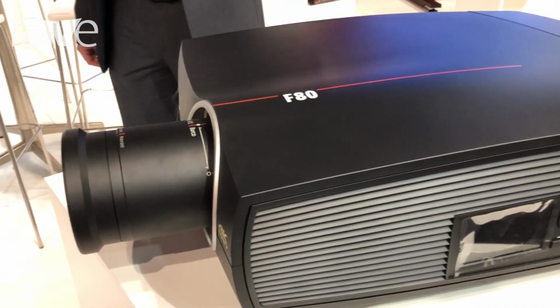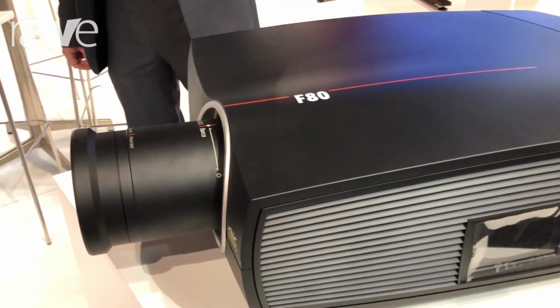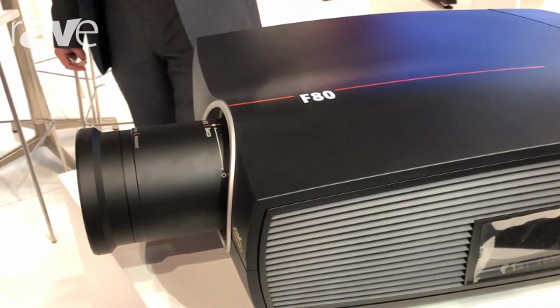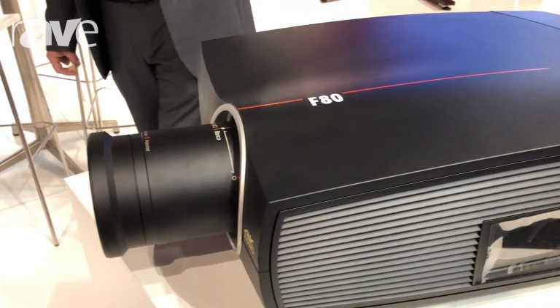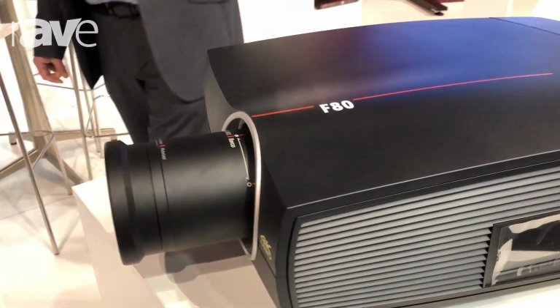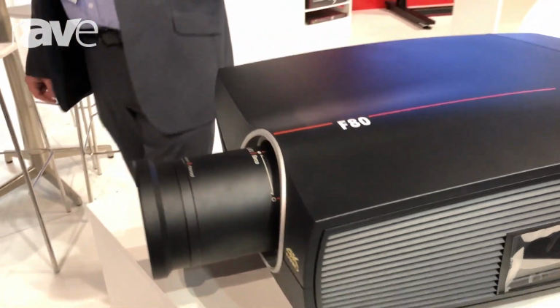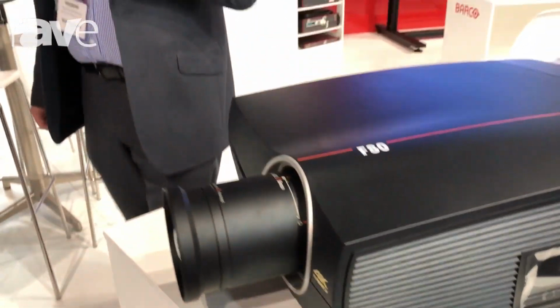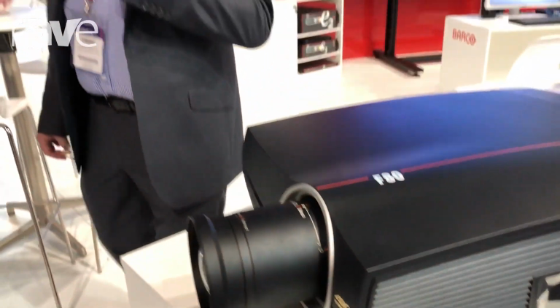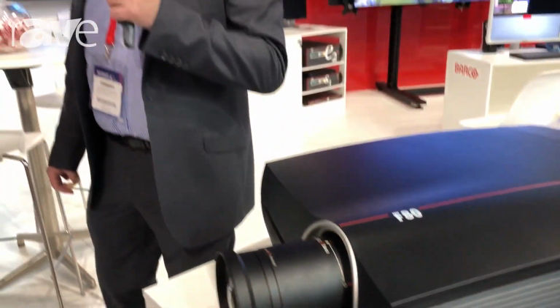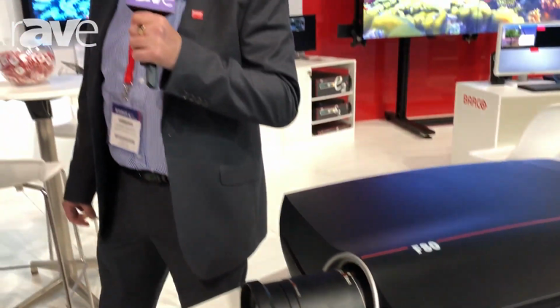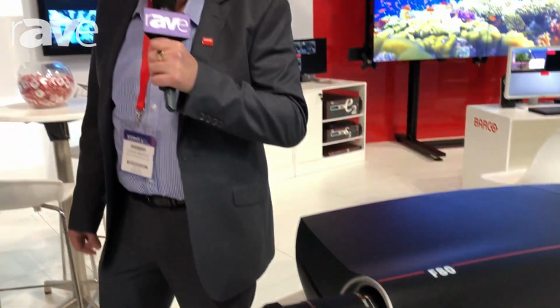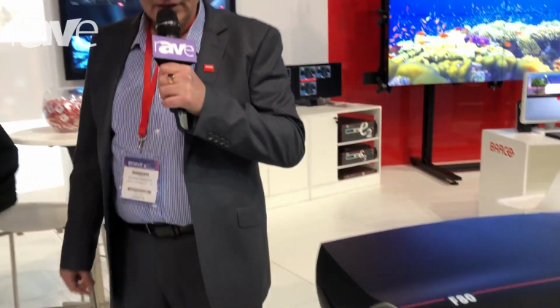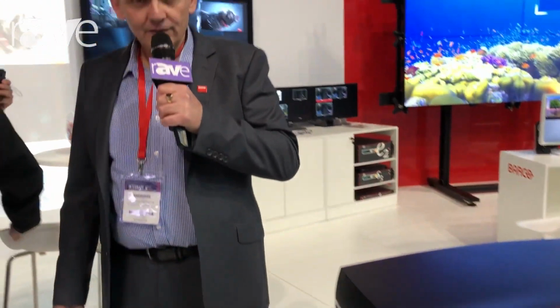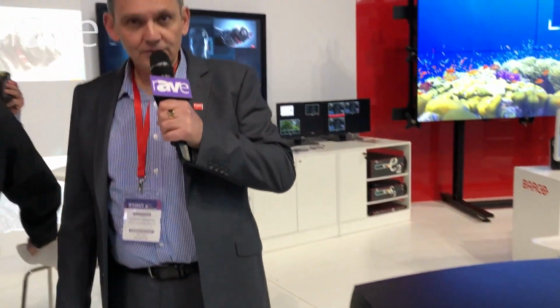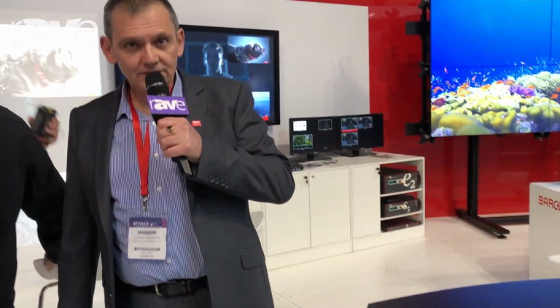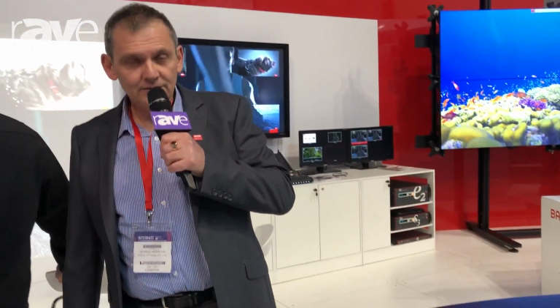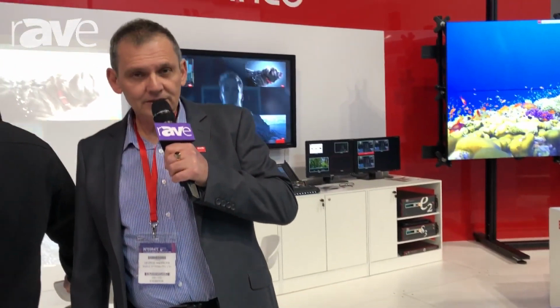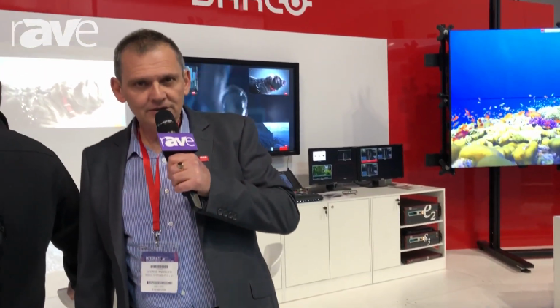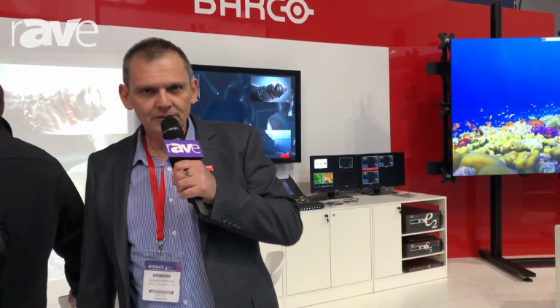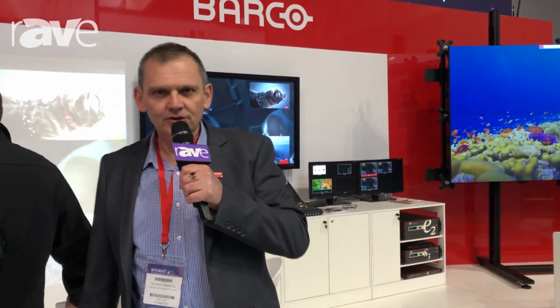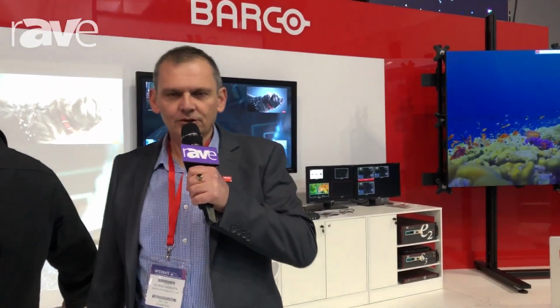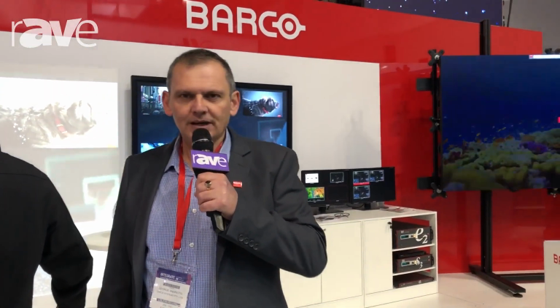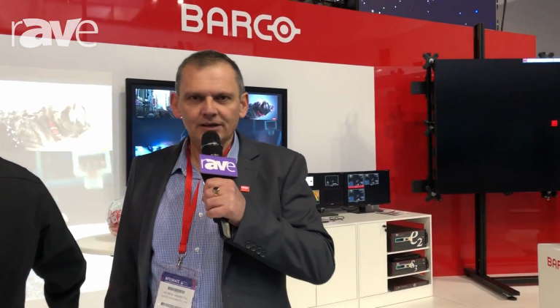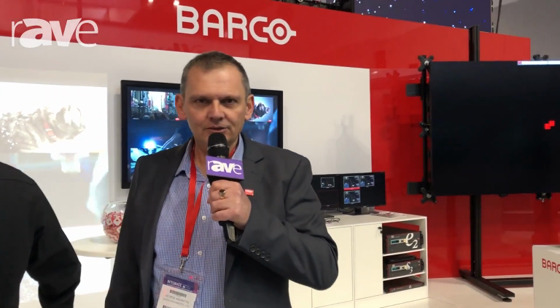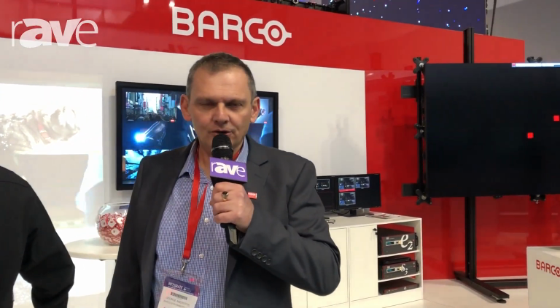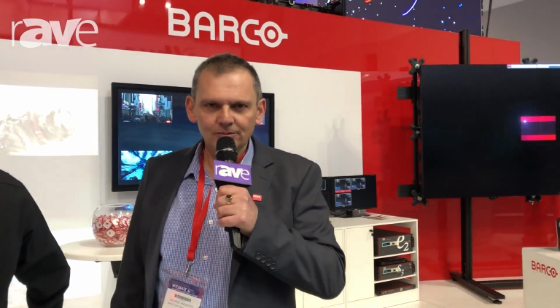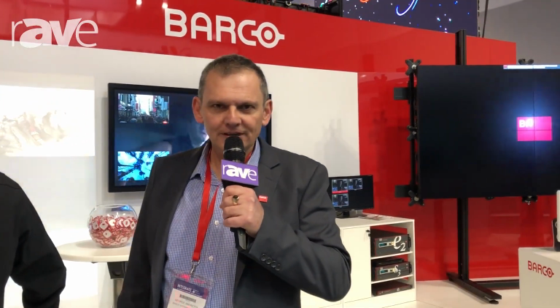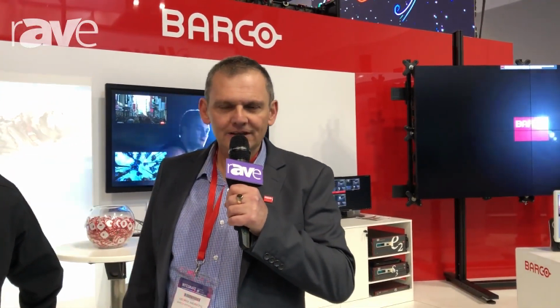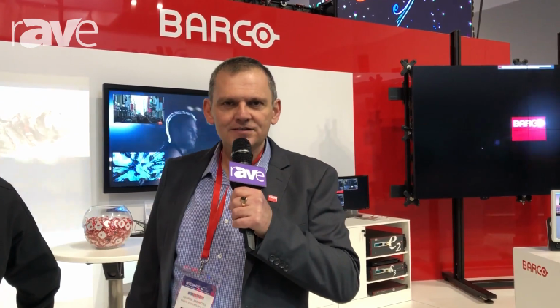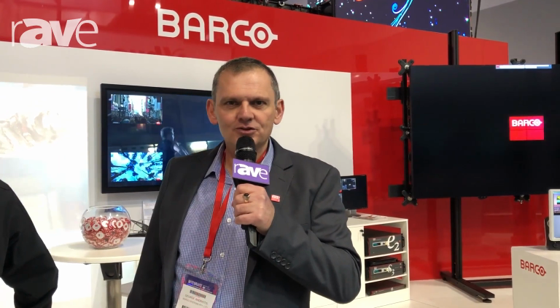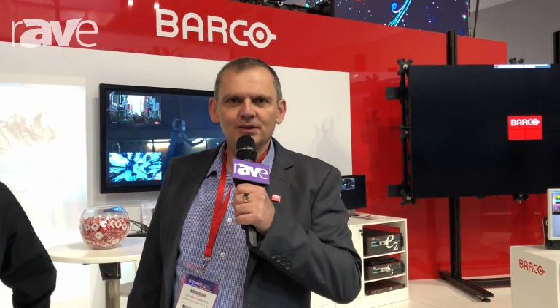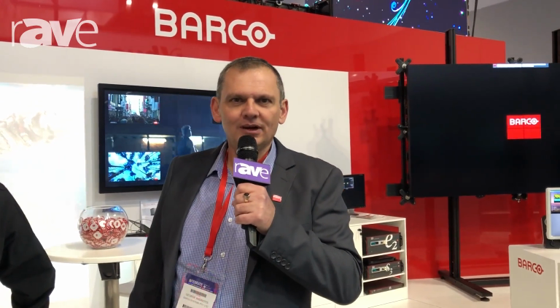If you'd like any further details, feel free to have a look at www.barco.com, and thanks for dropping by.